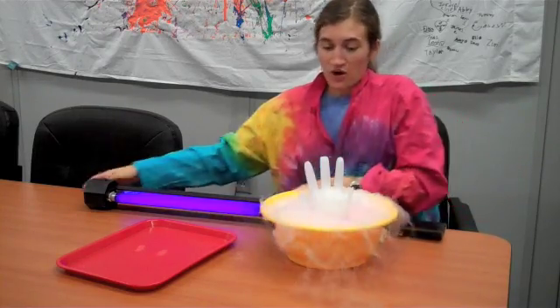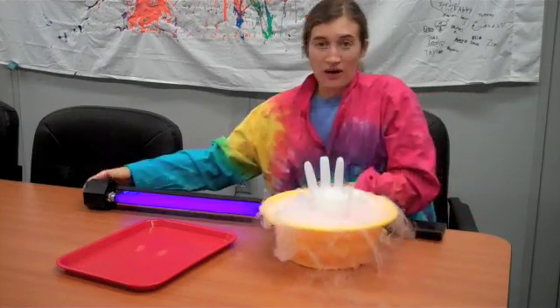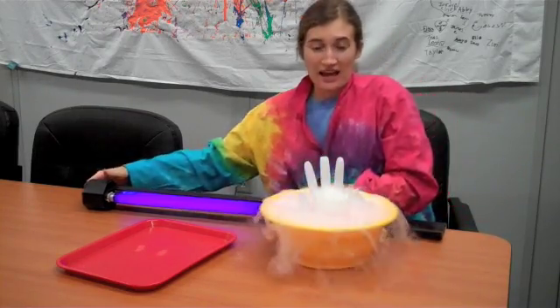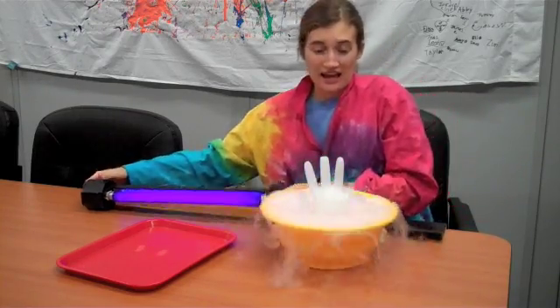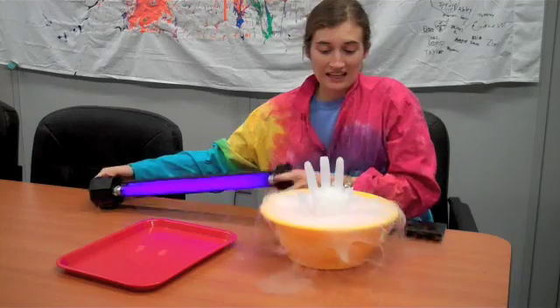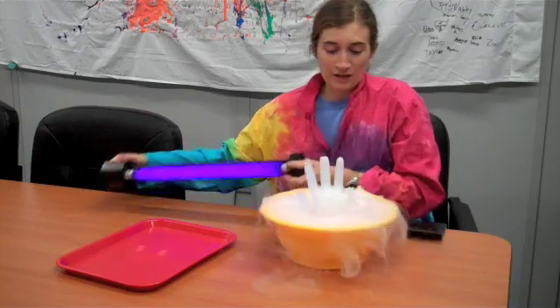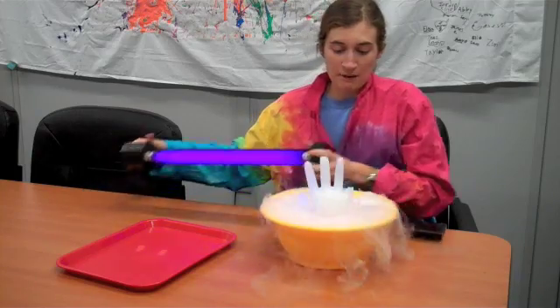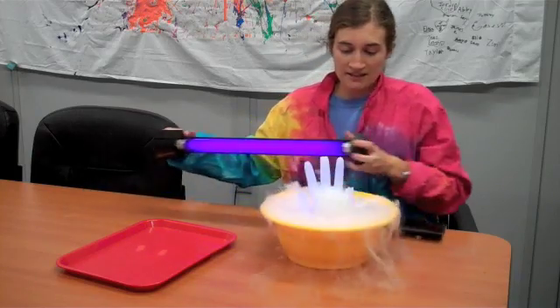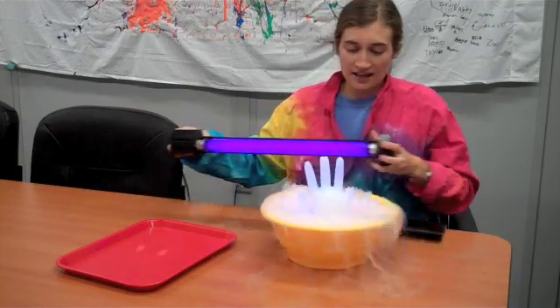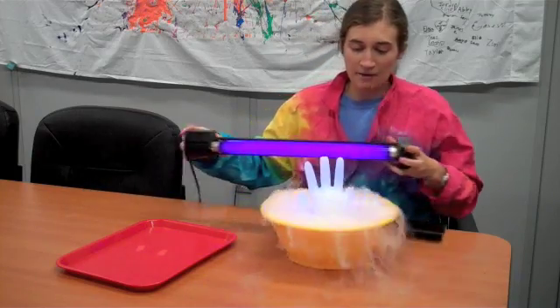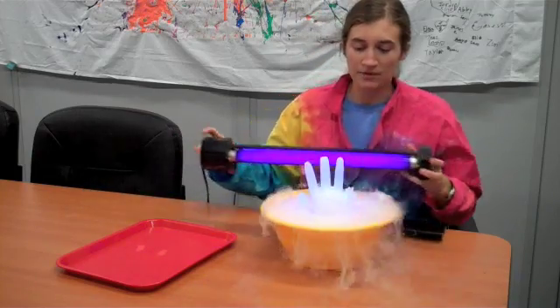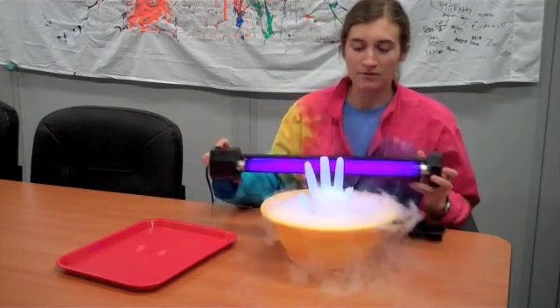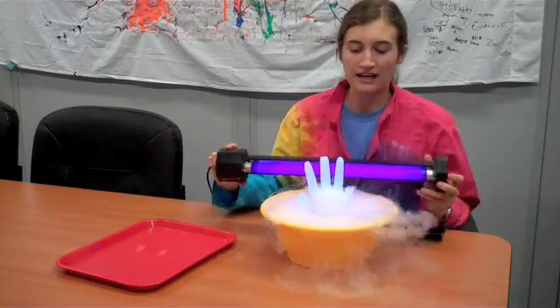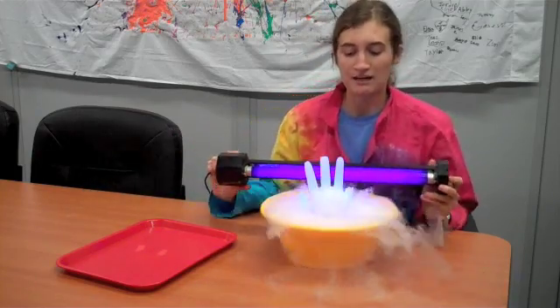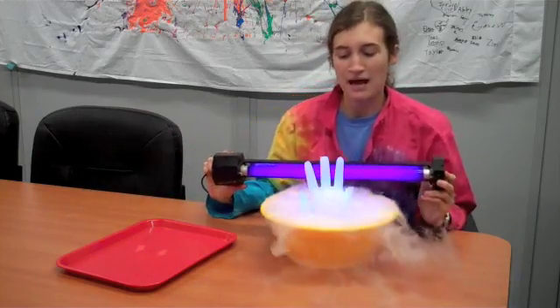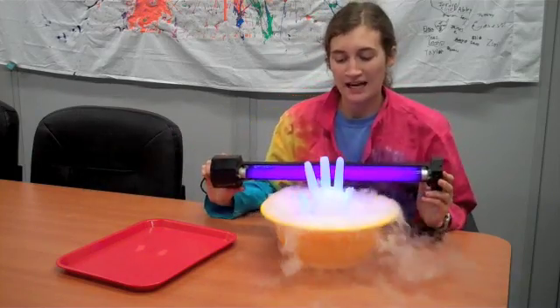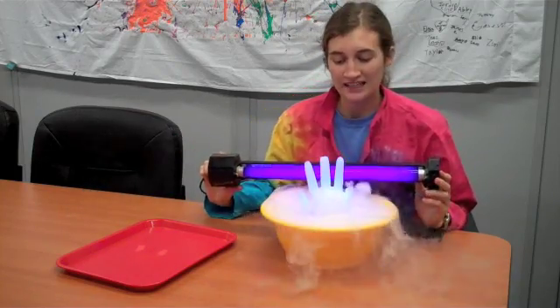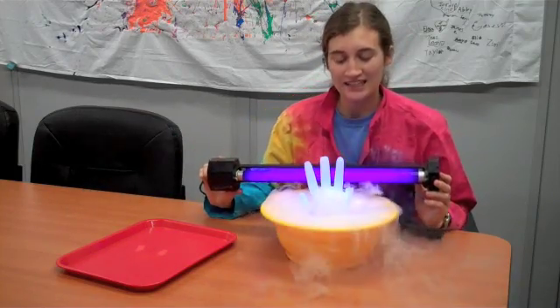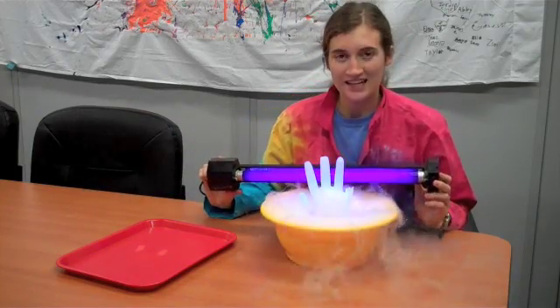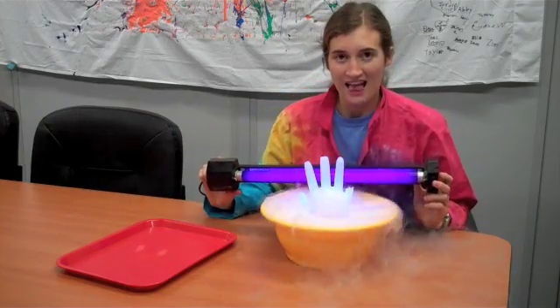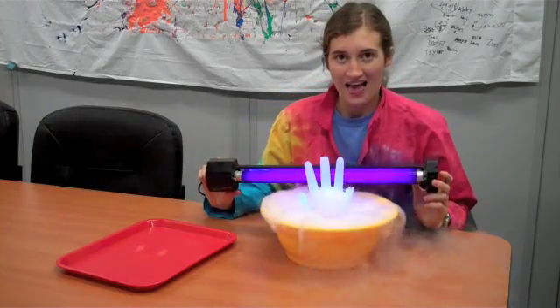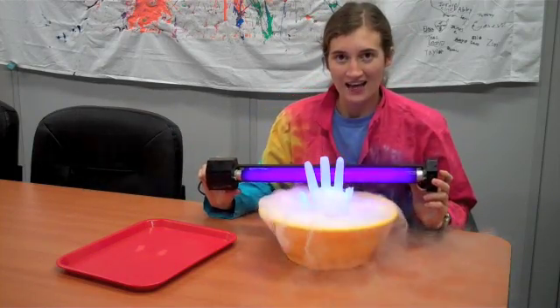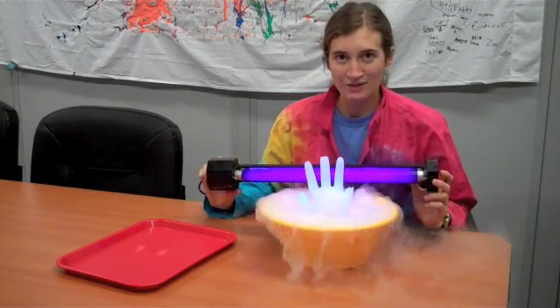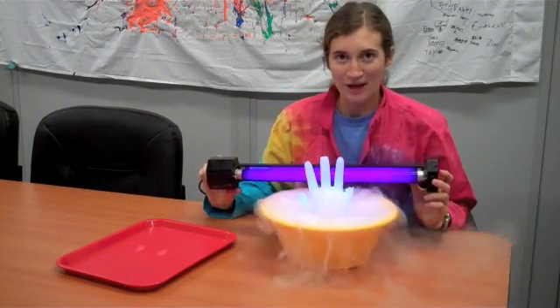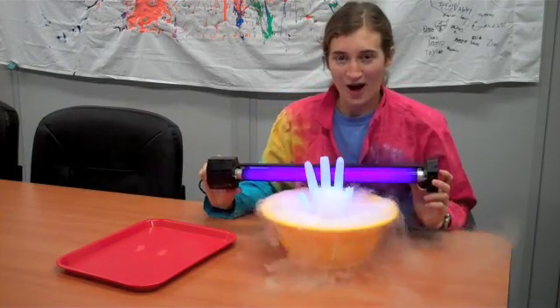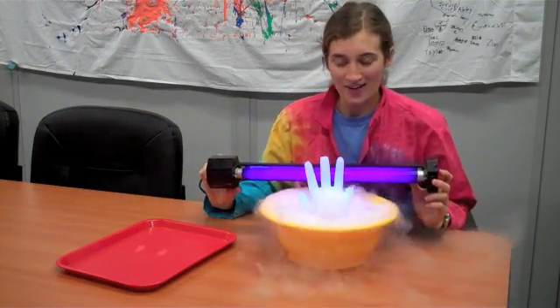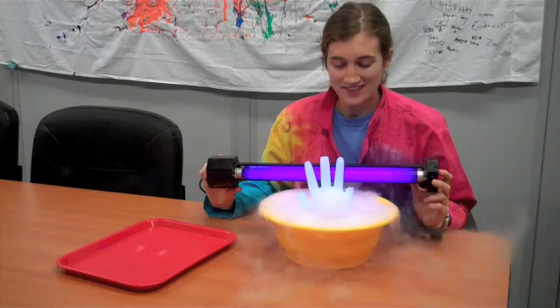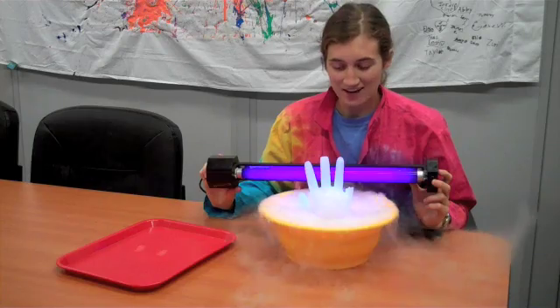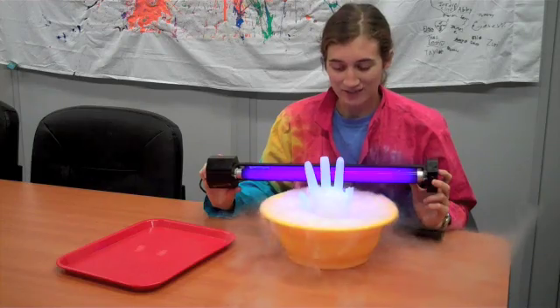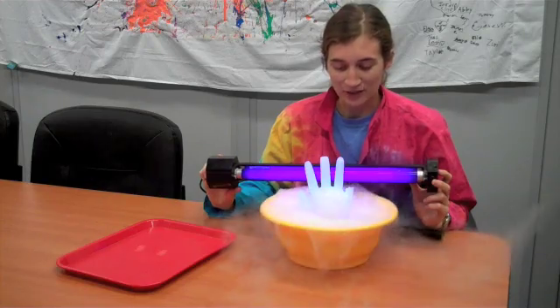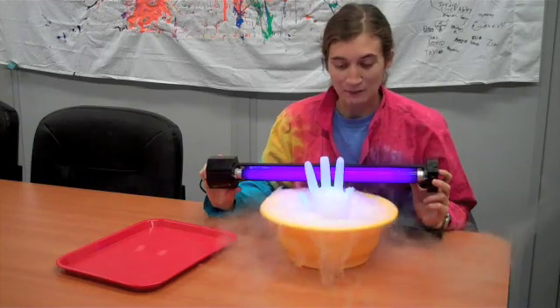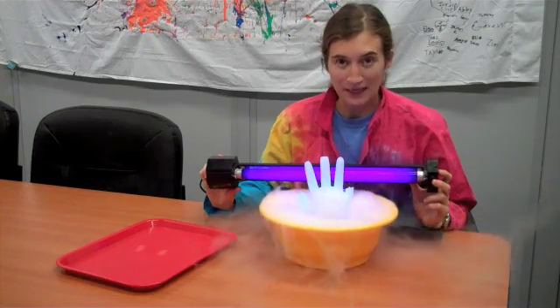Get your punch set up with the black light behind it and you'll be all set for a creepy Halloween.